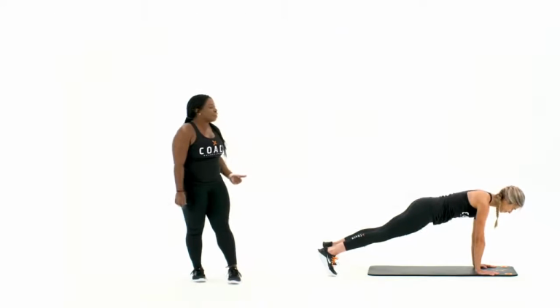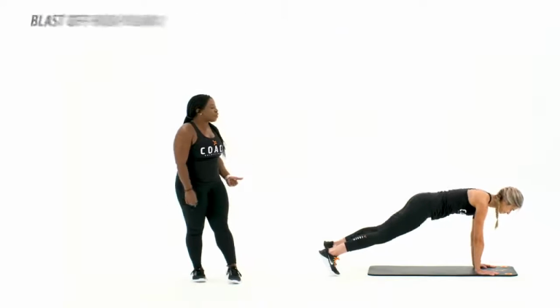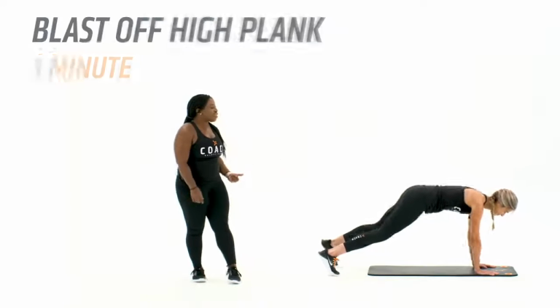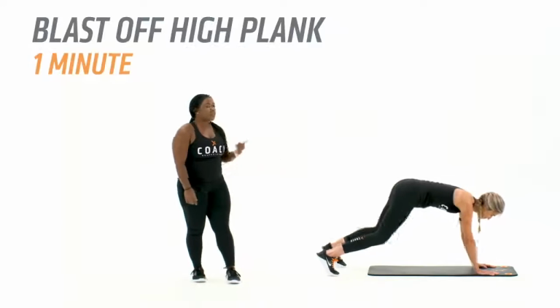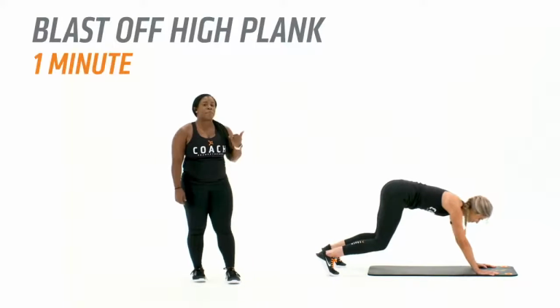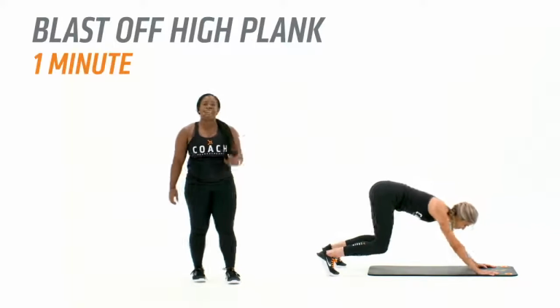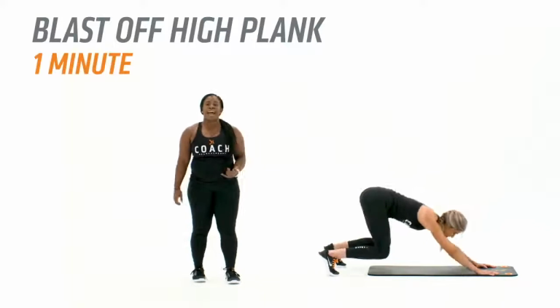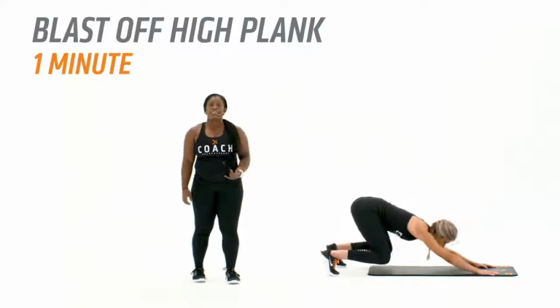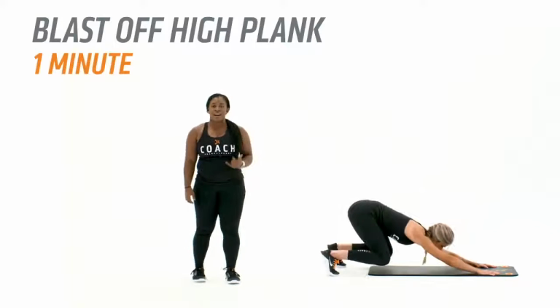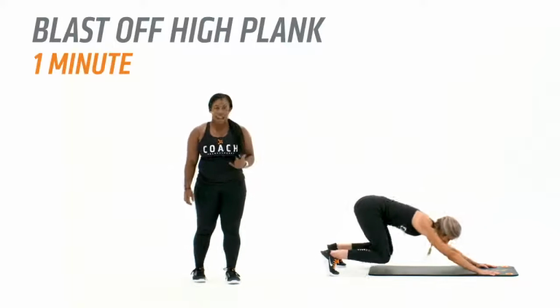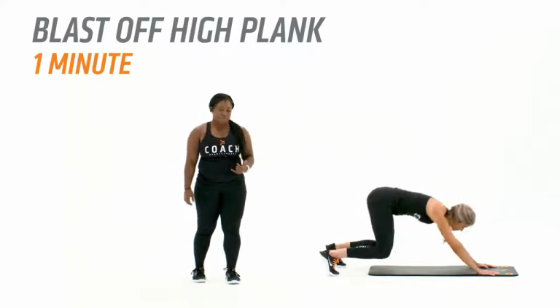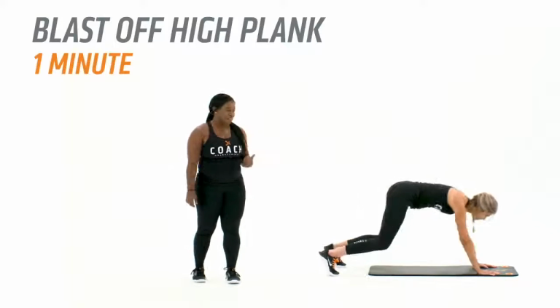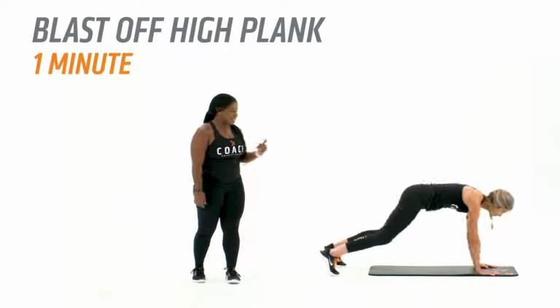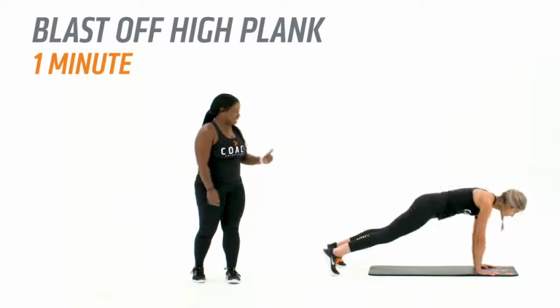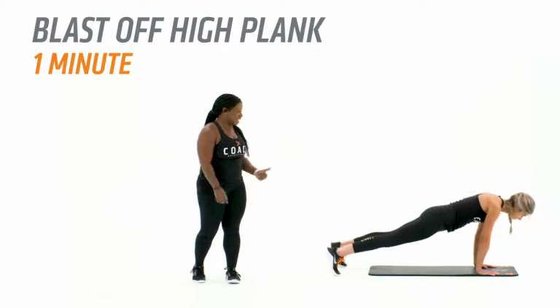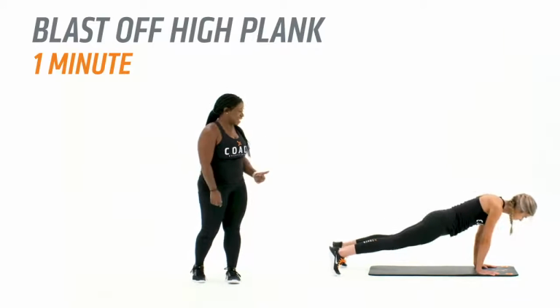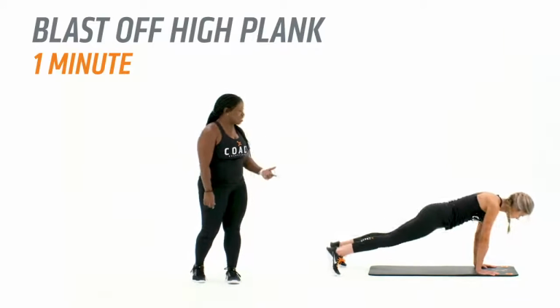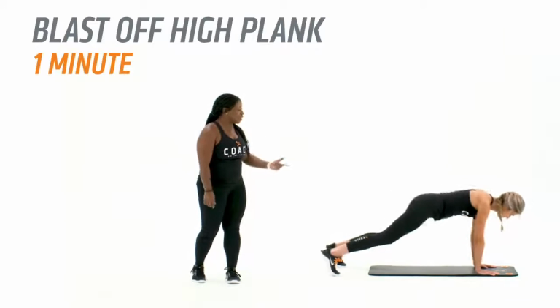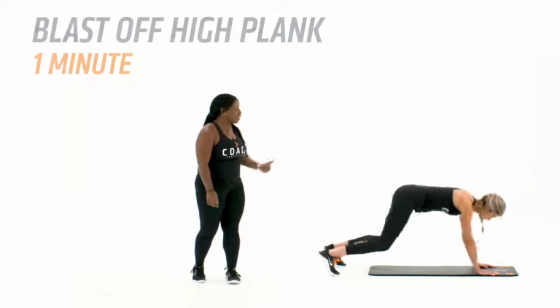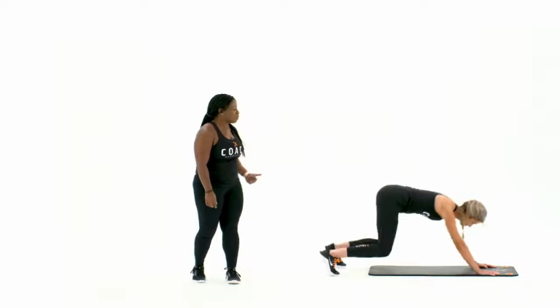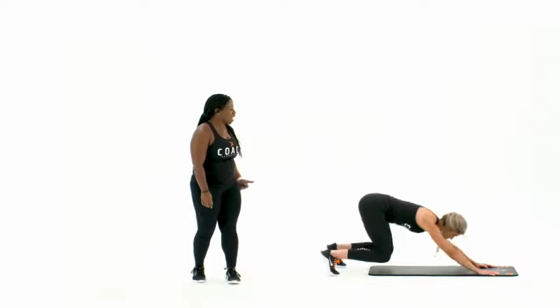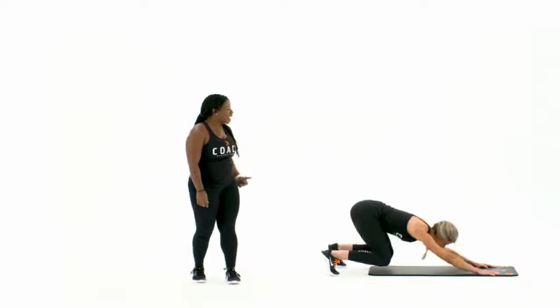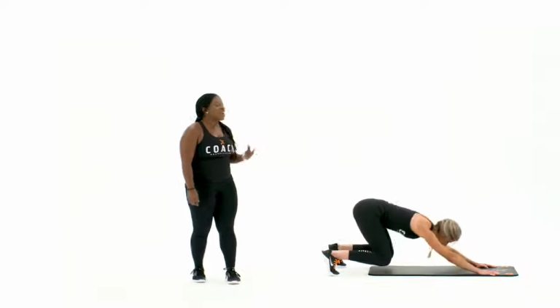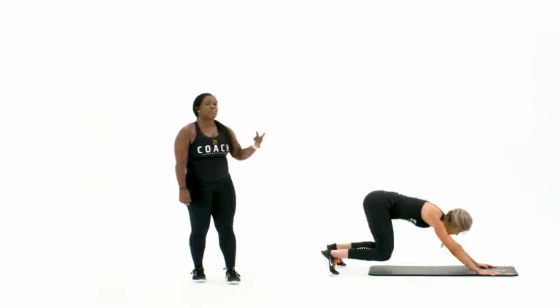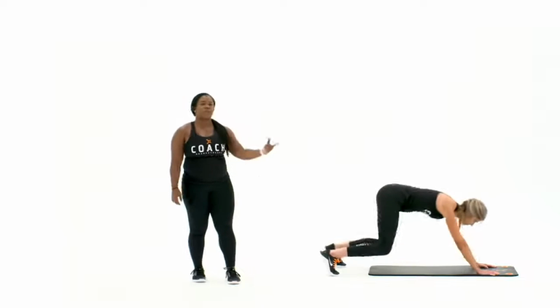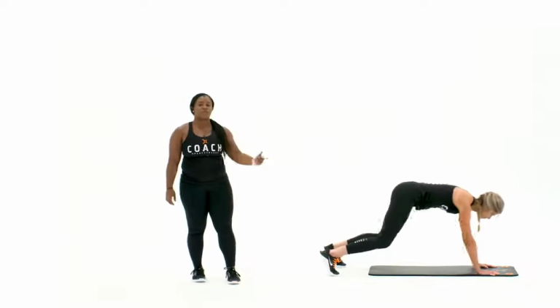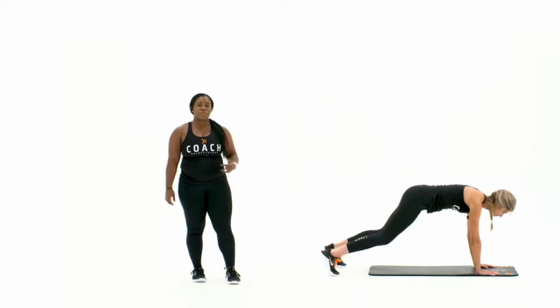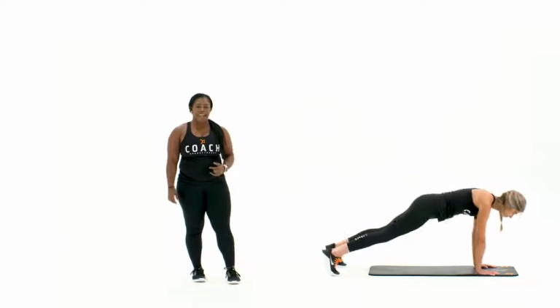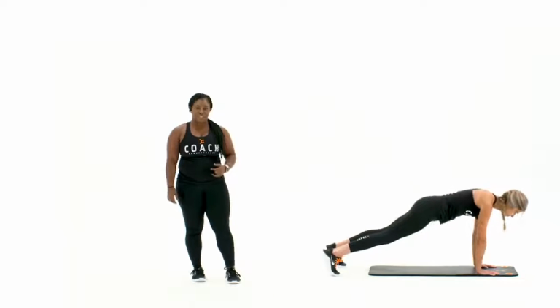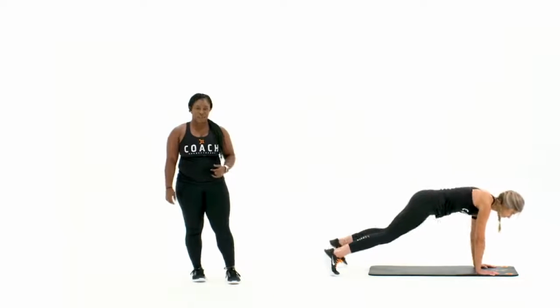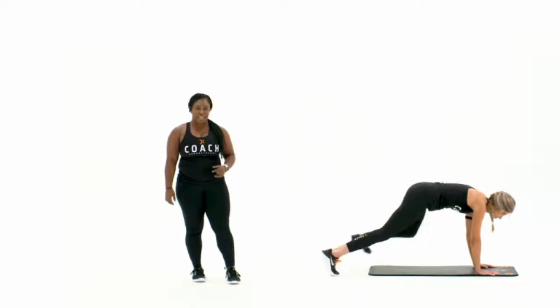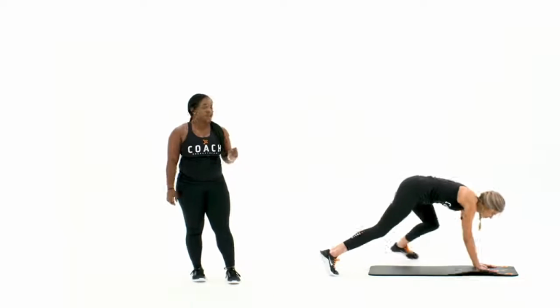Then you're going to move into a blast-off high plank for 60 seconds, shooting the hips back and then going right back into your plank.